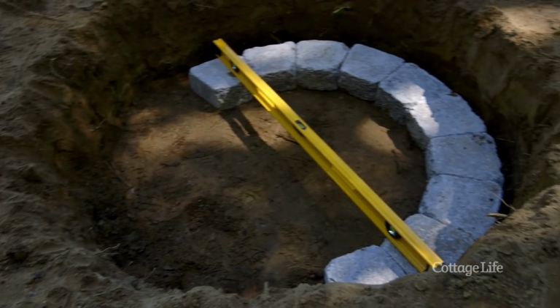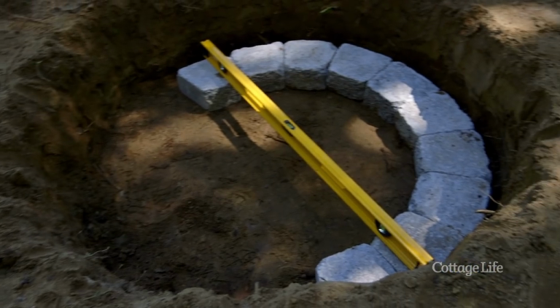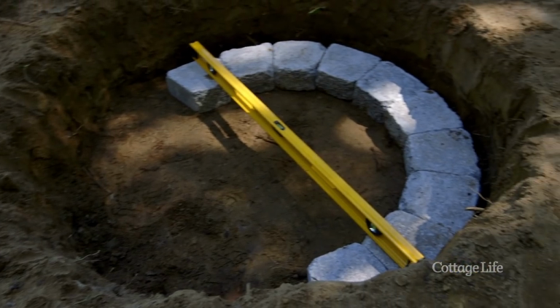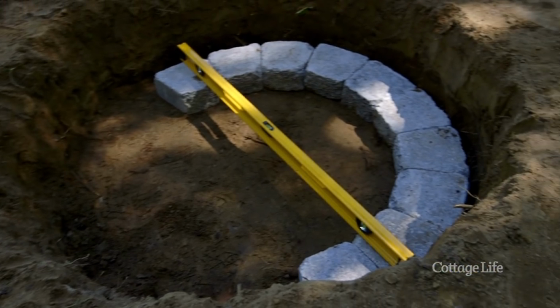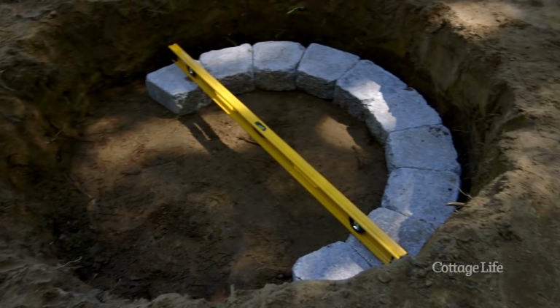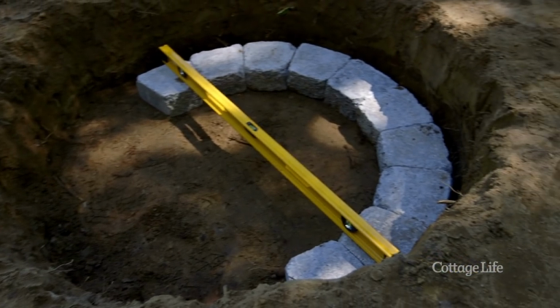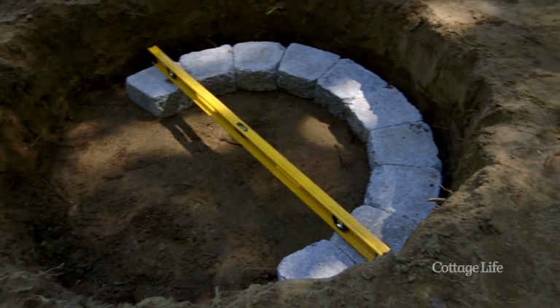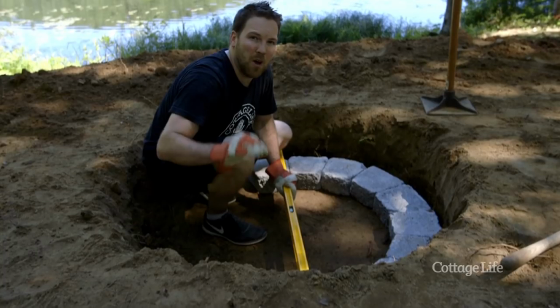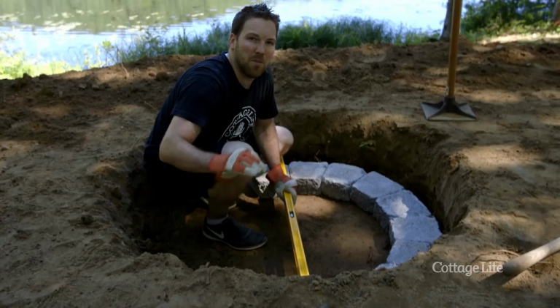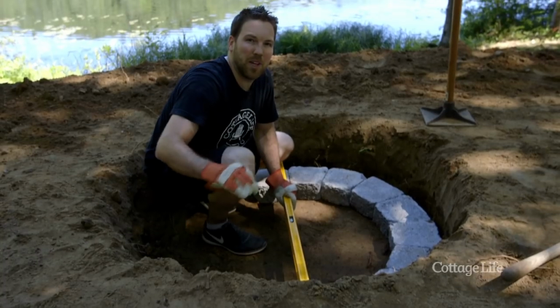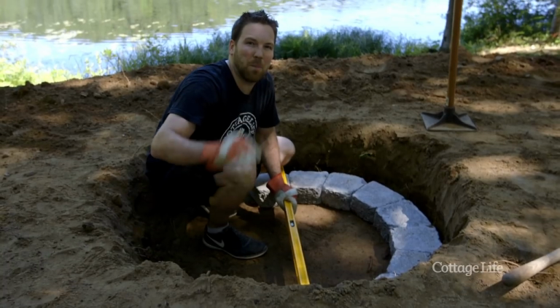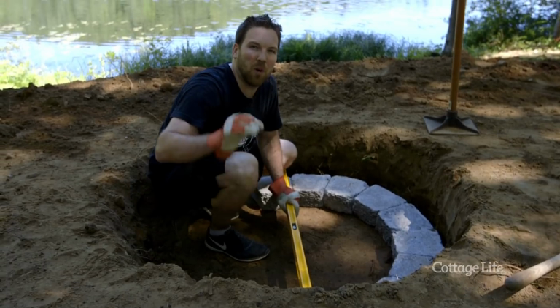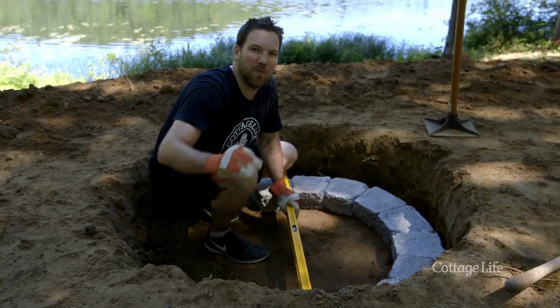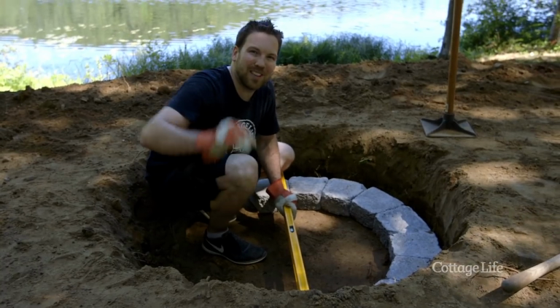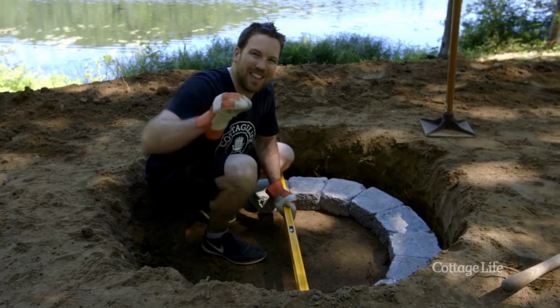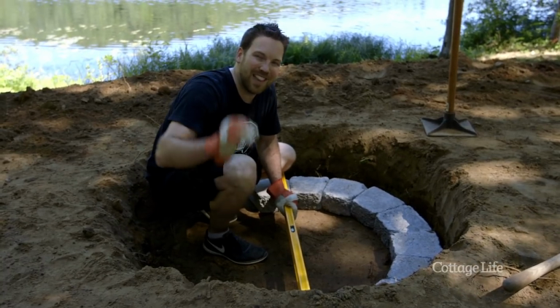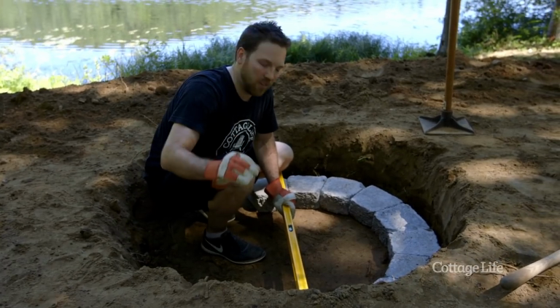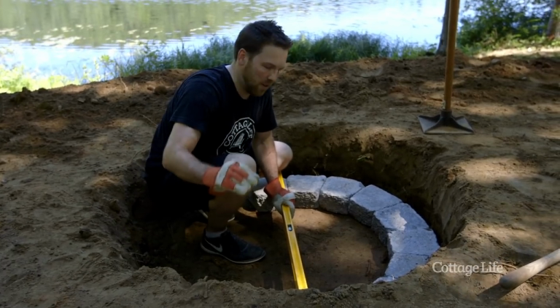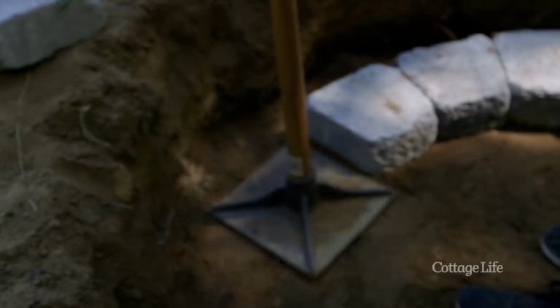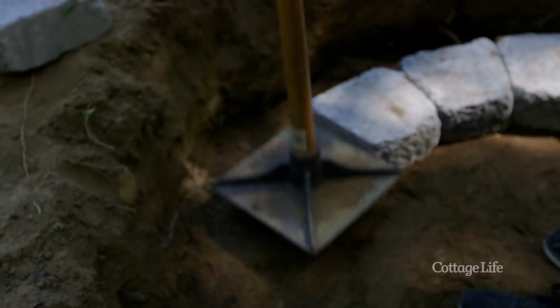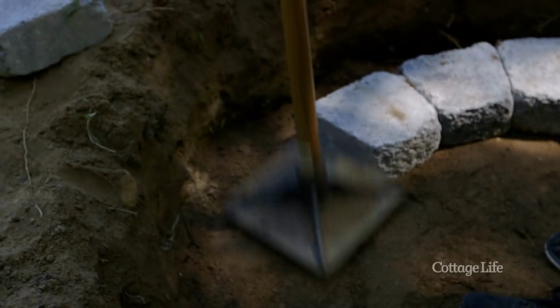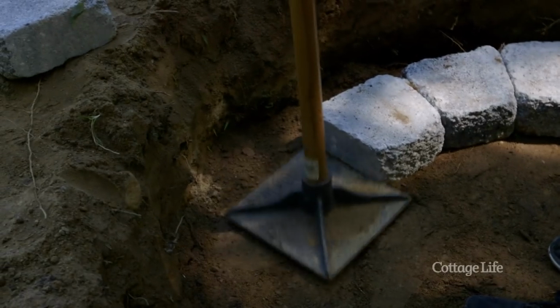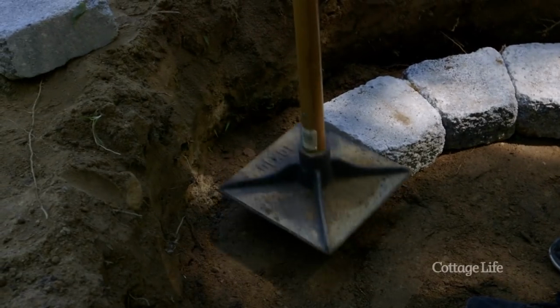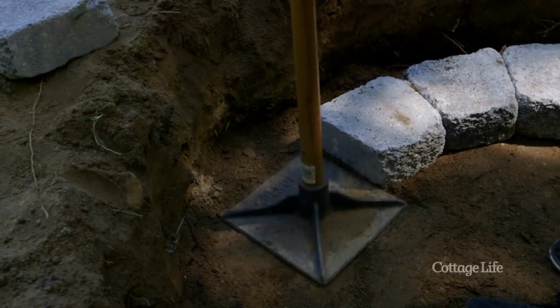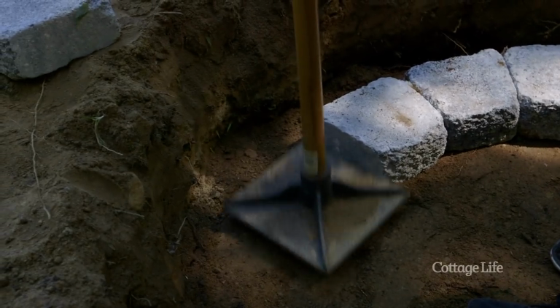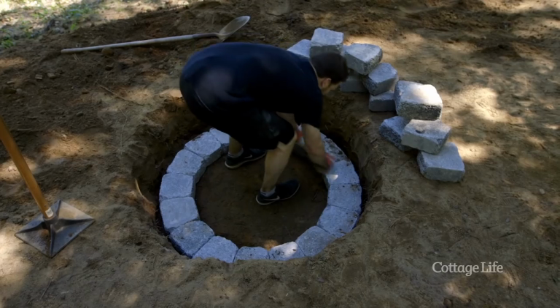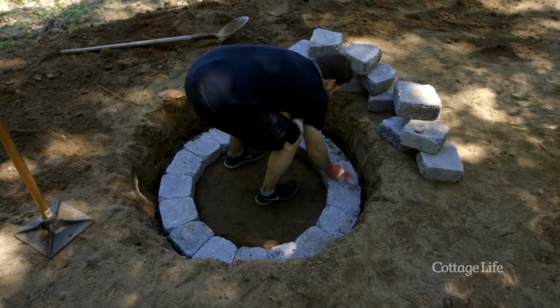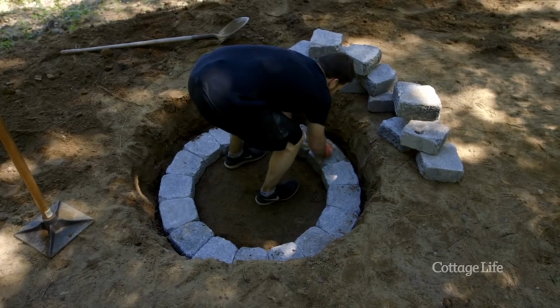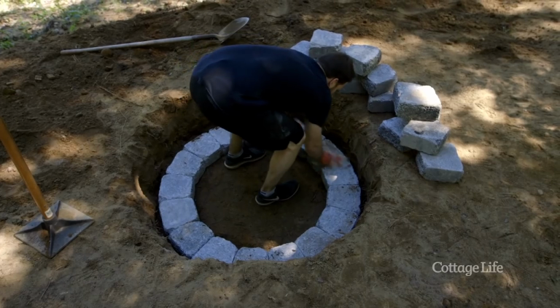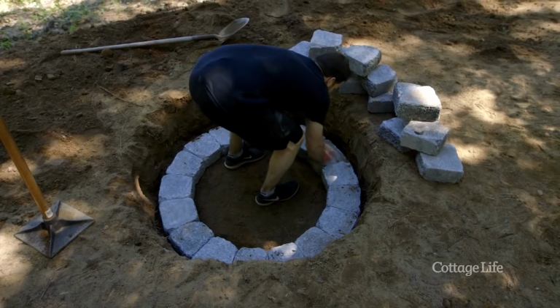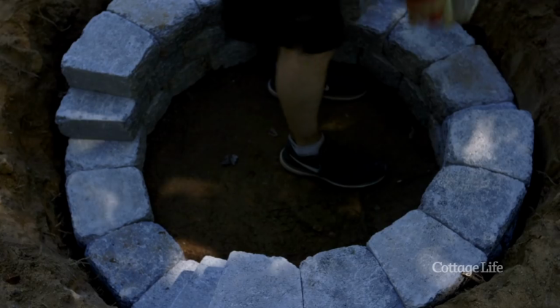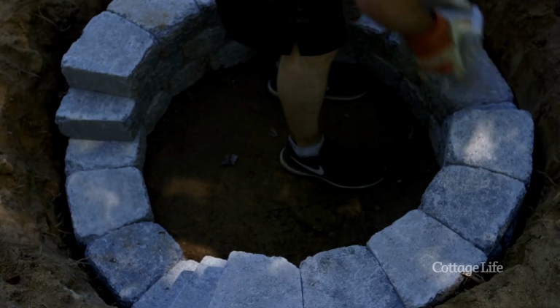Be sure to keep your bottom layer perfectly level. That's going to keep the rest of your build nice and straight.